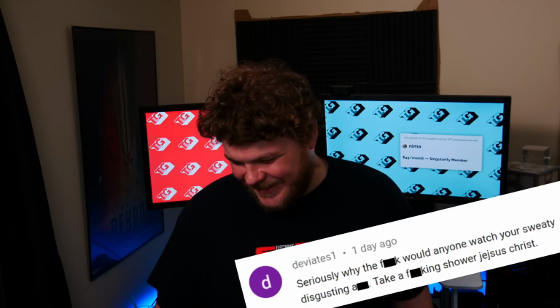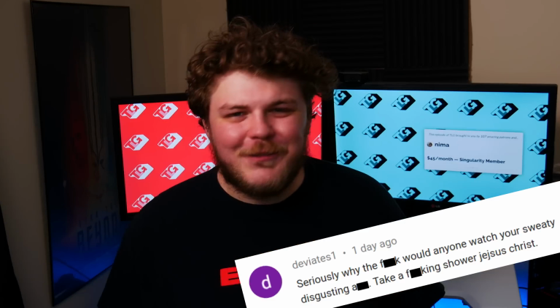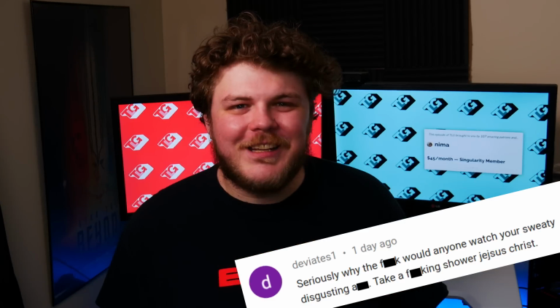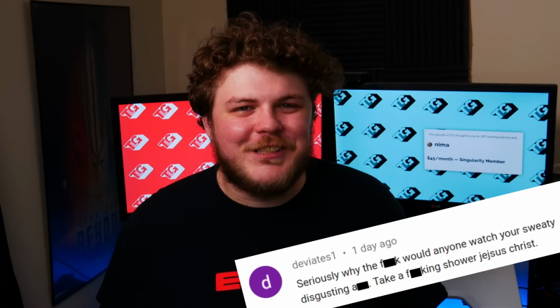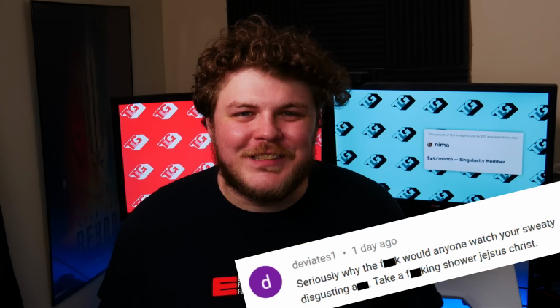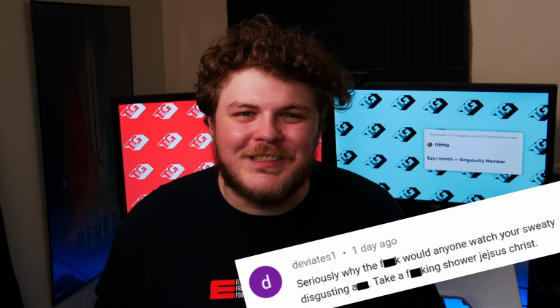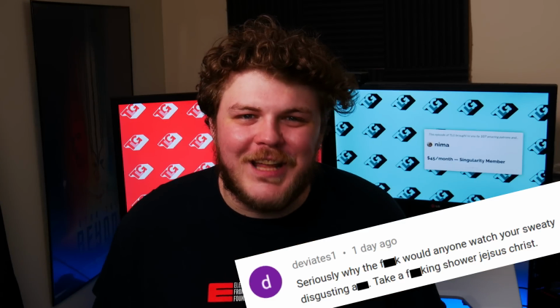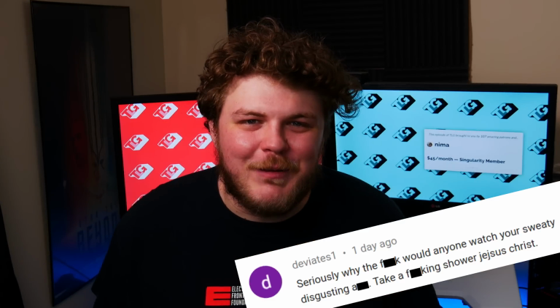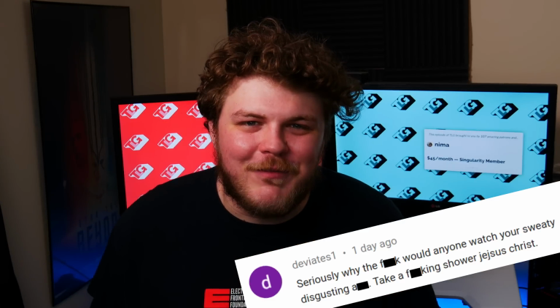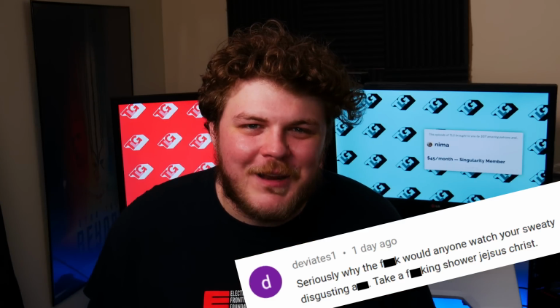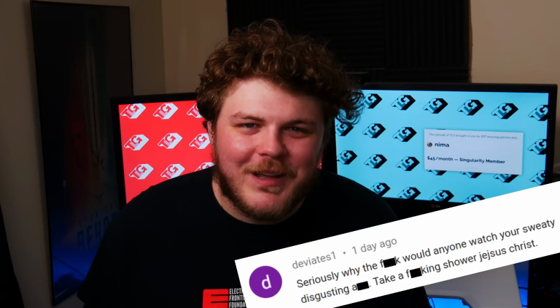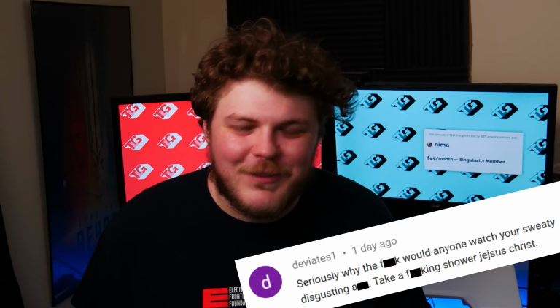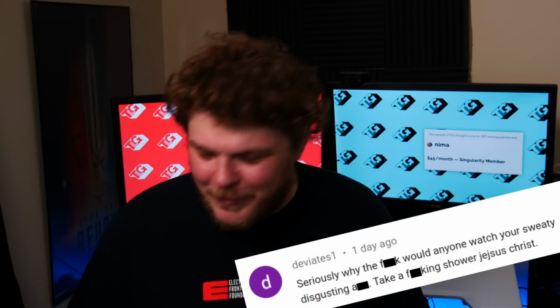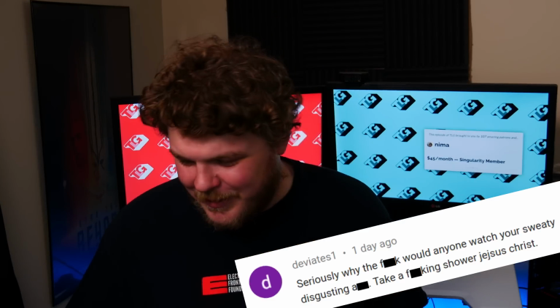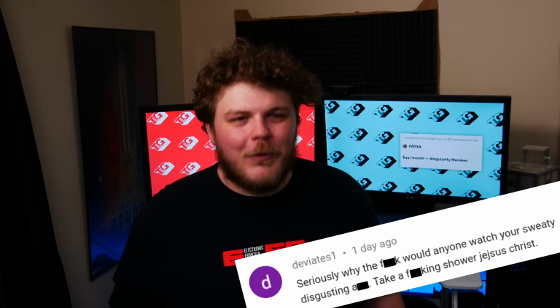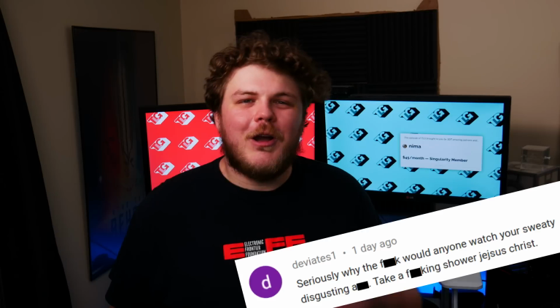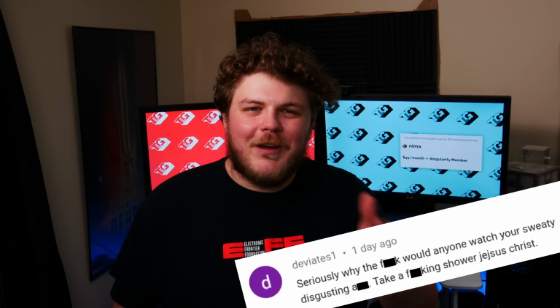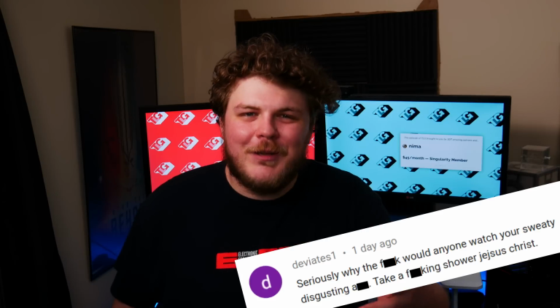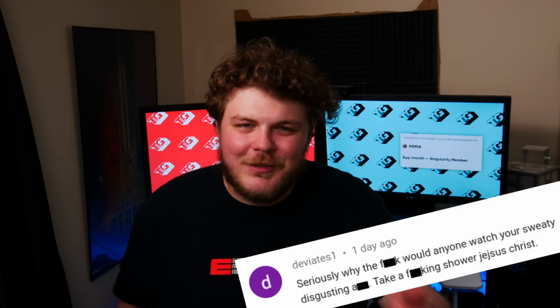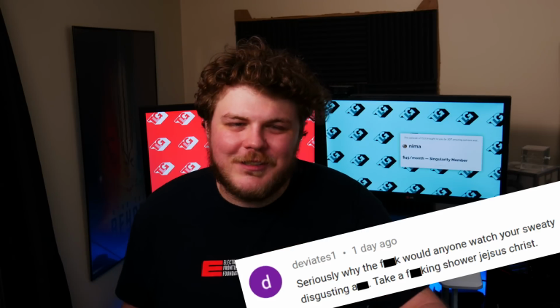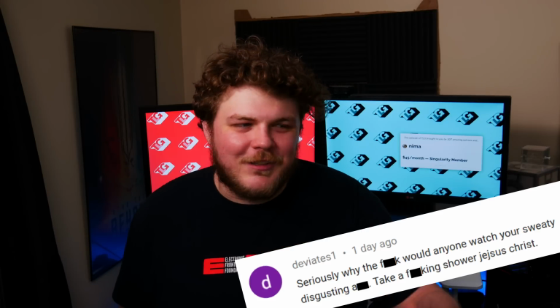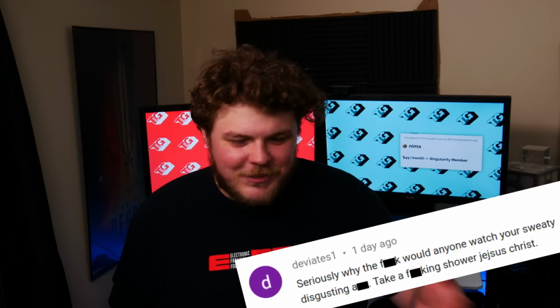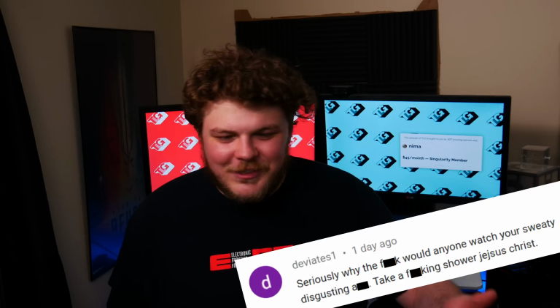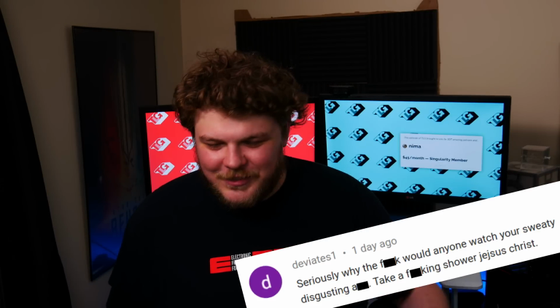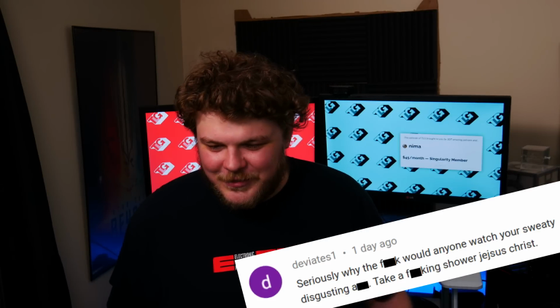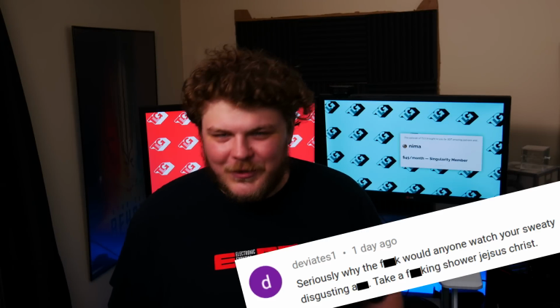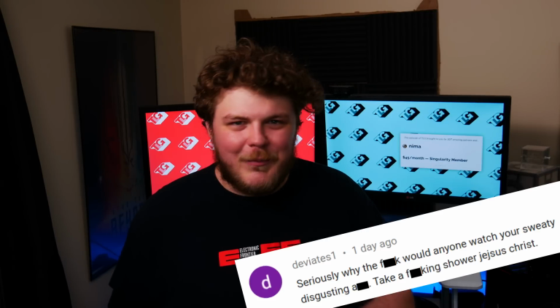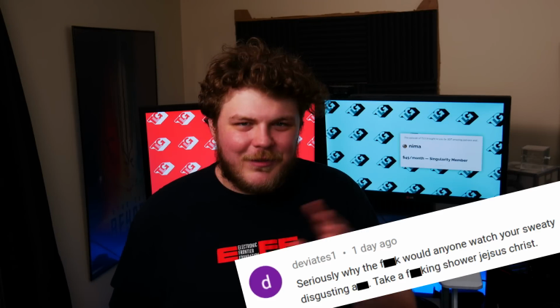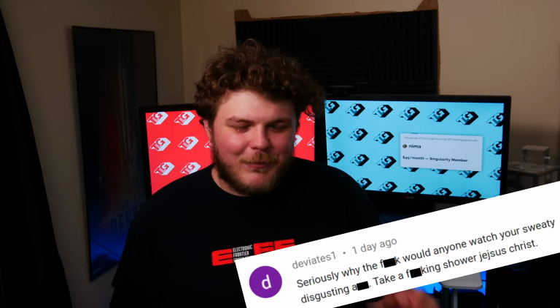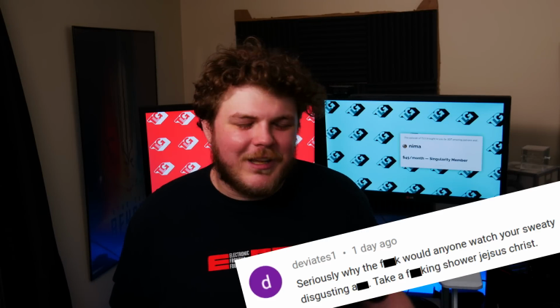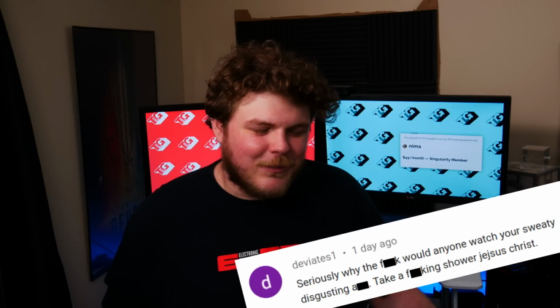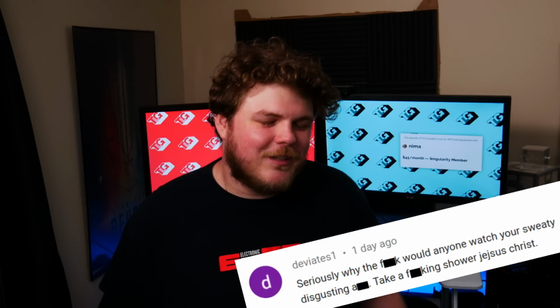Don't take Jesus' name in vain, my dude. You did say 'Jidgesus', so I guess we're good.